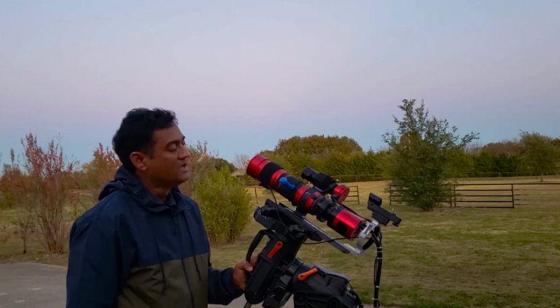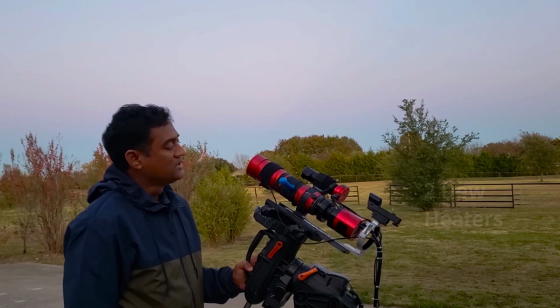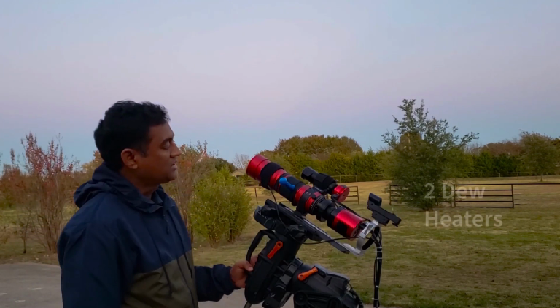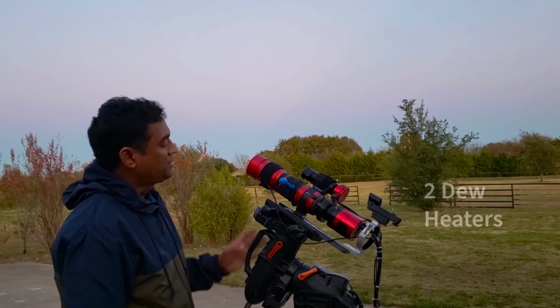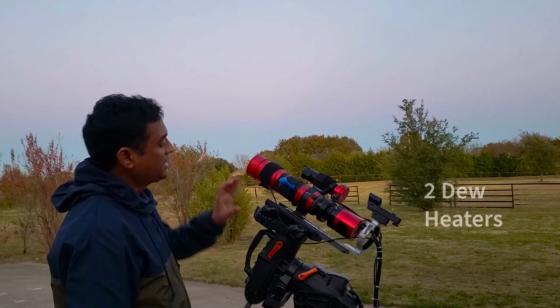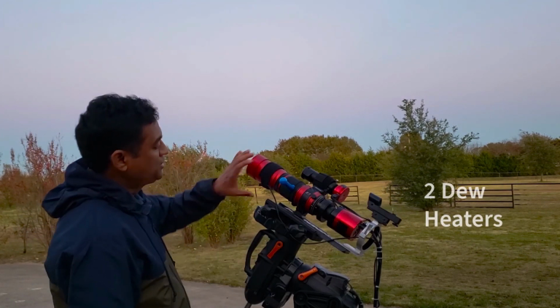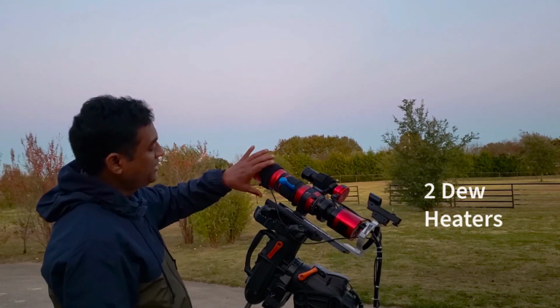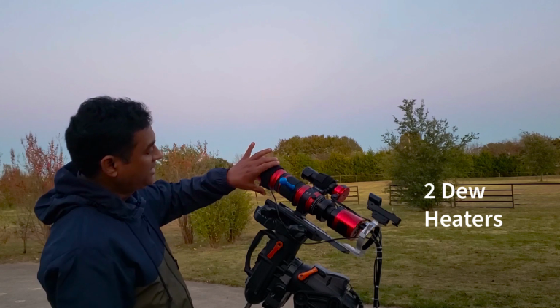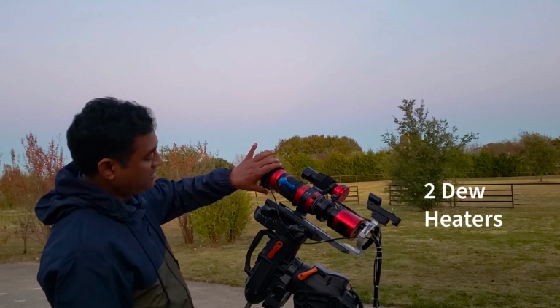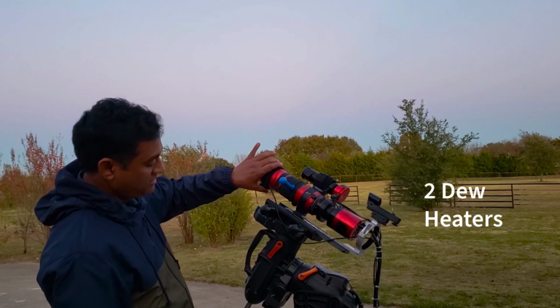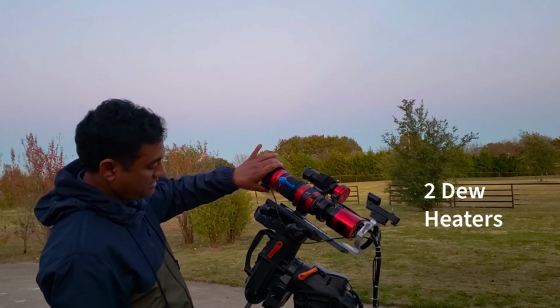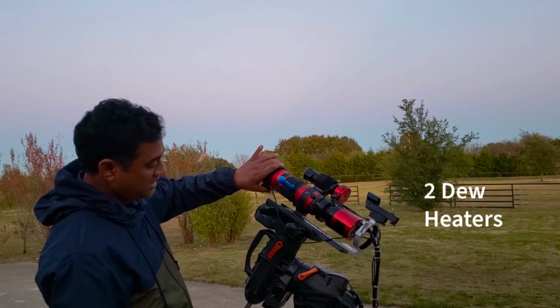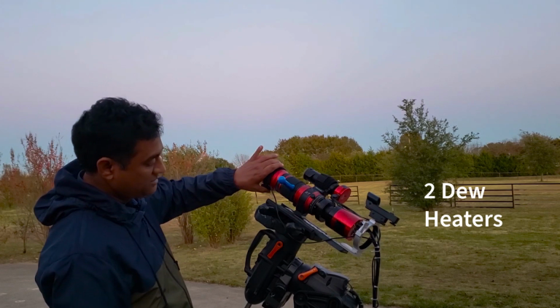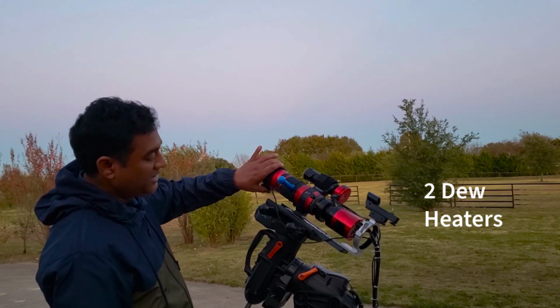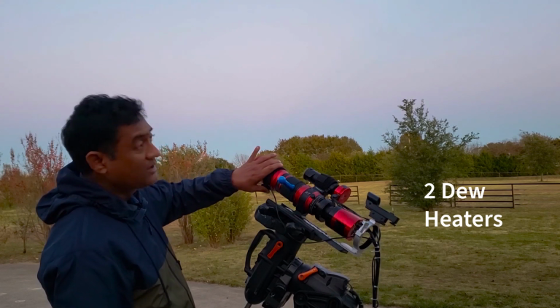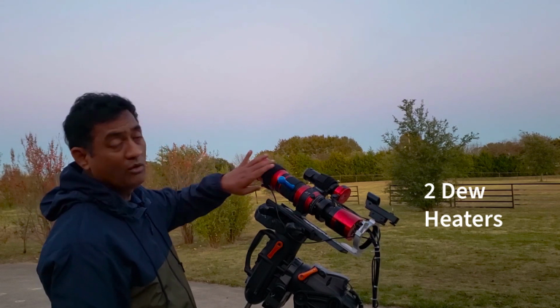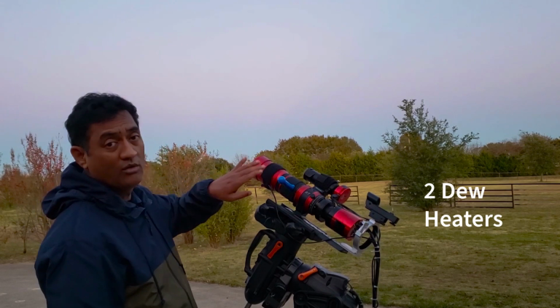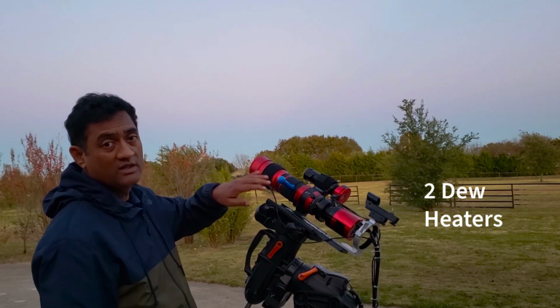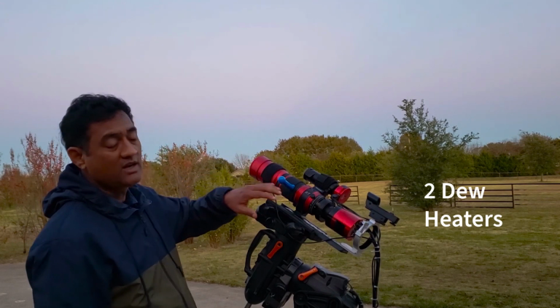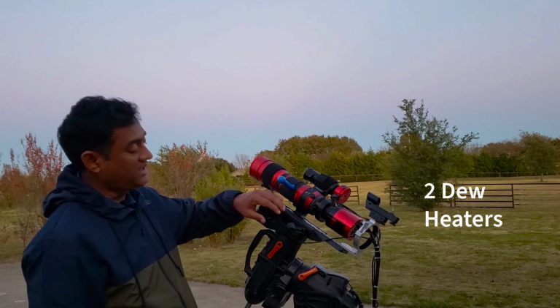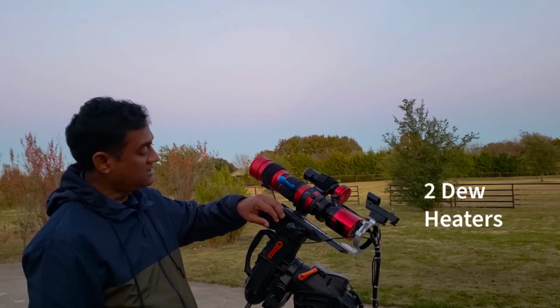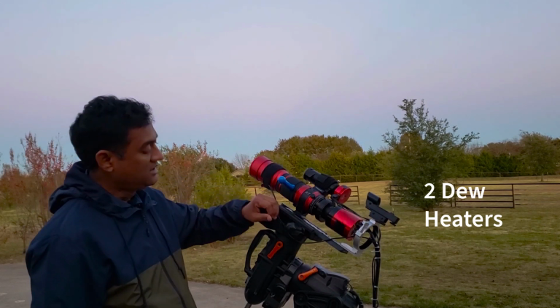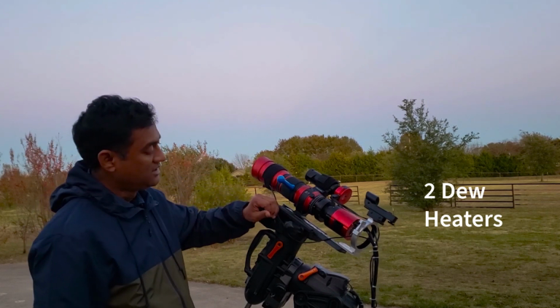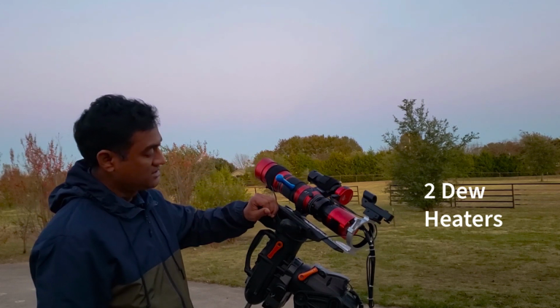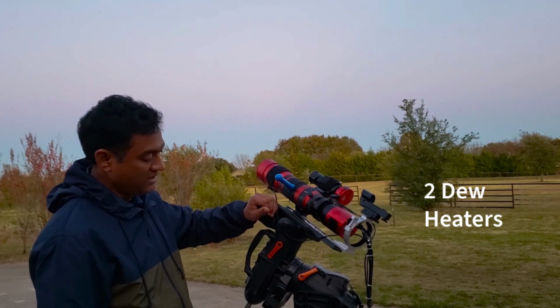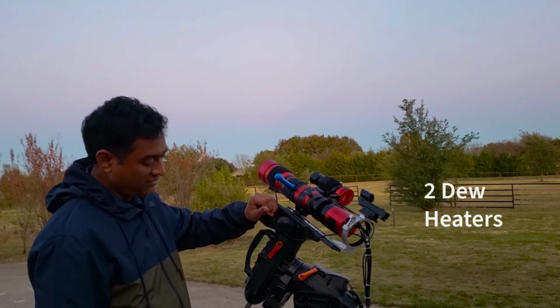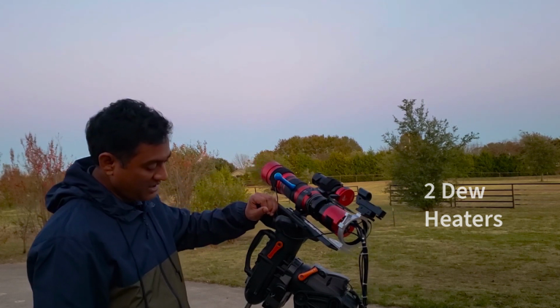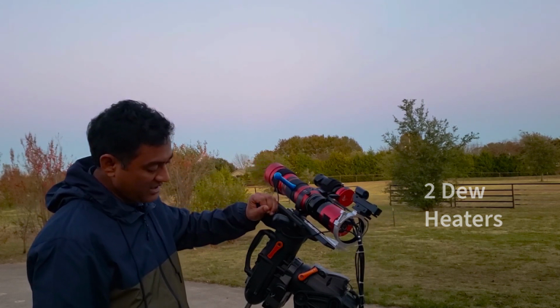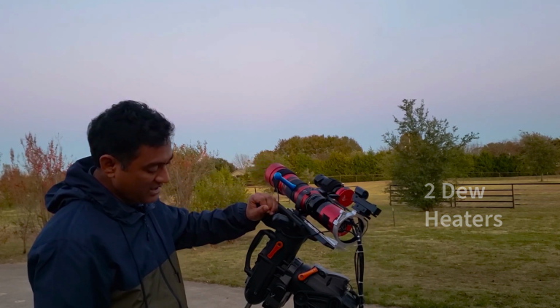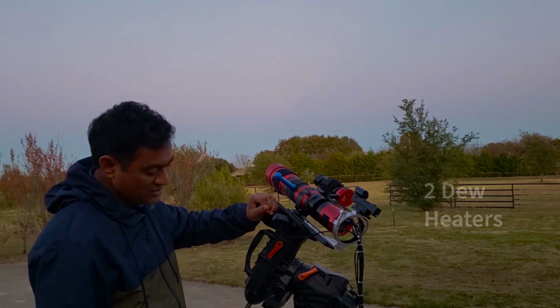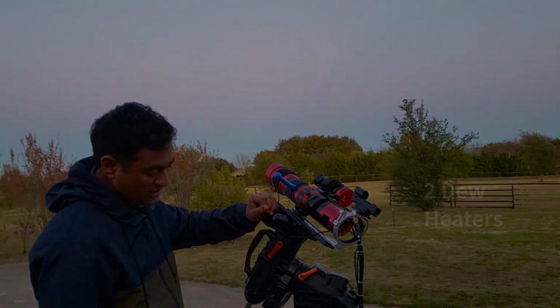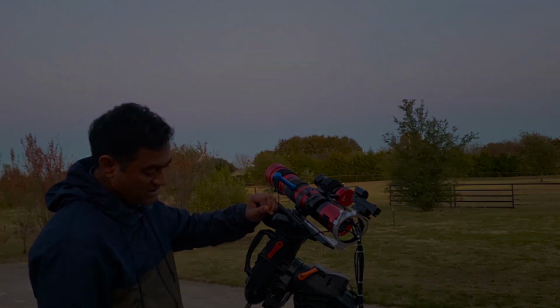I put a dew heater on. It's pretty cold at night, so you definitely need a dew heater.